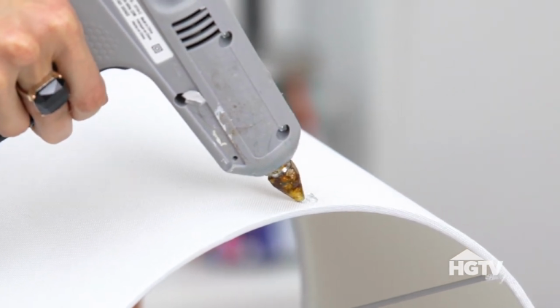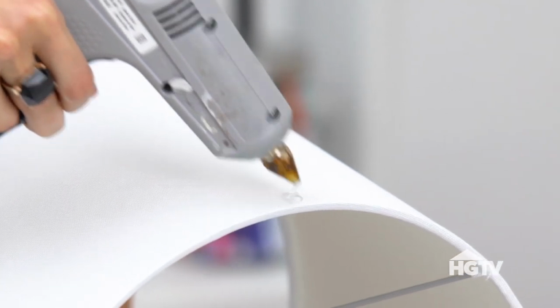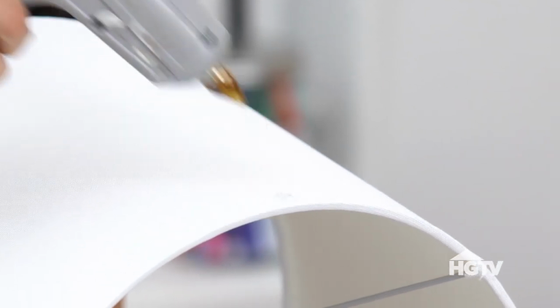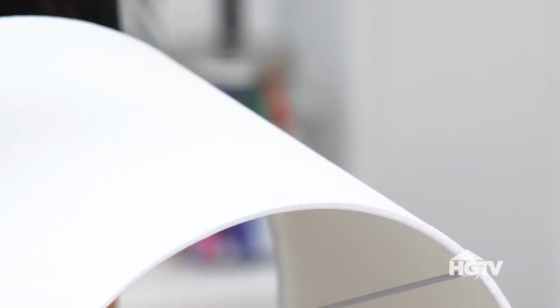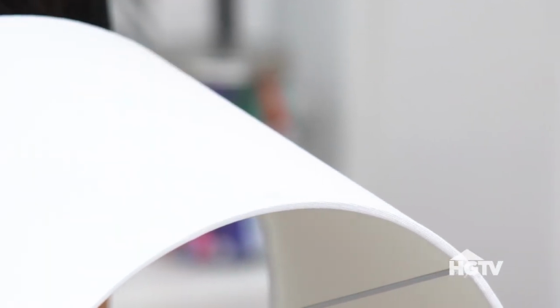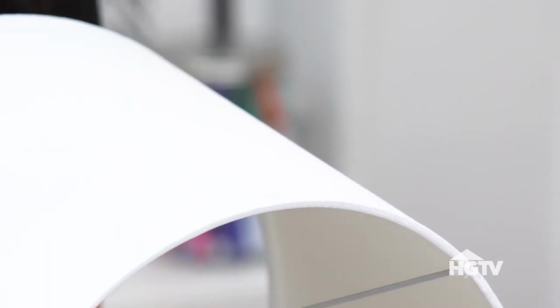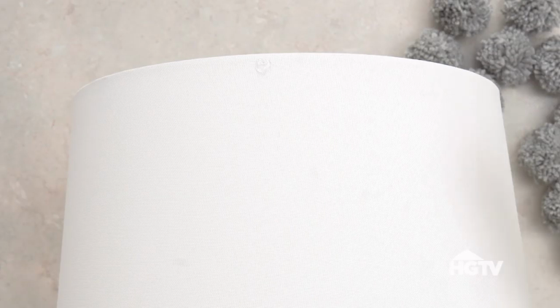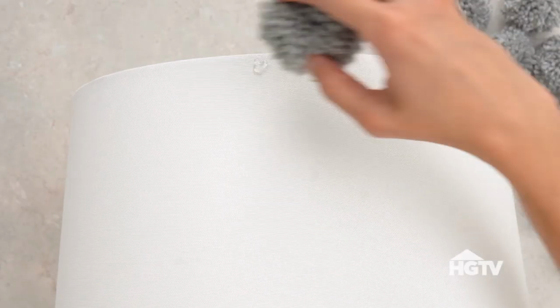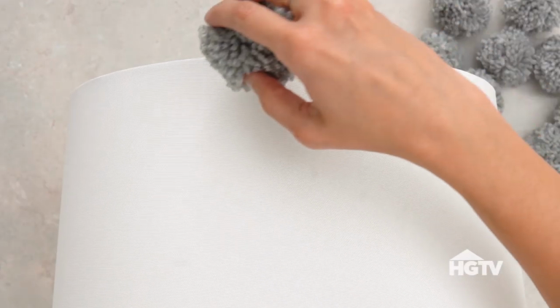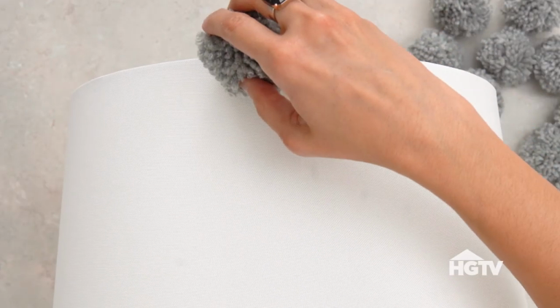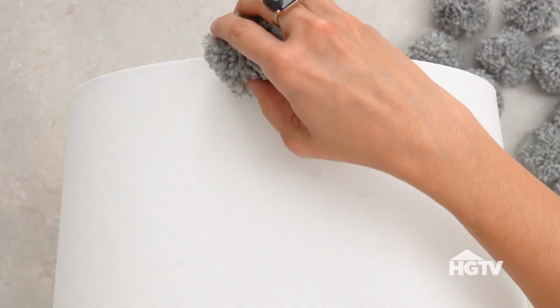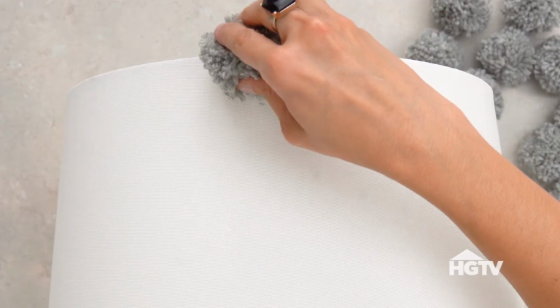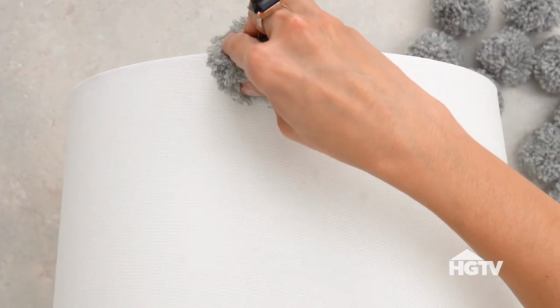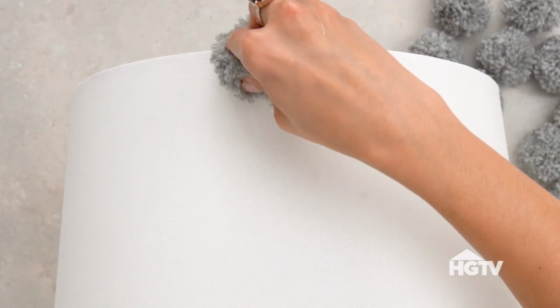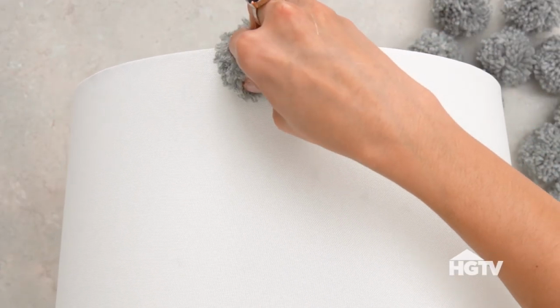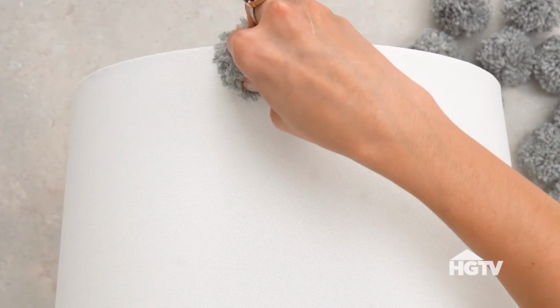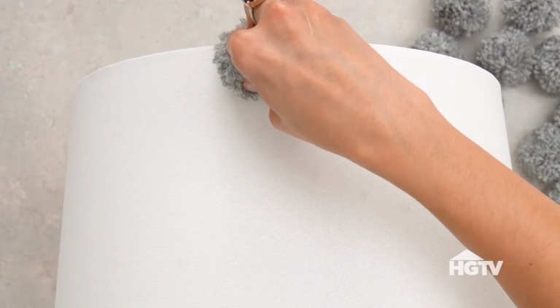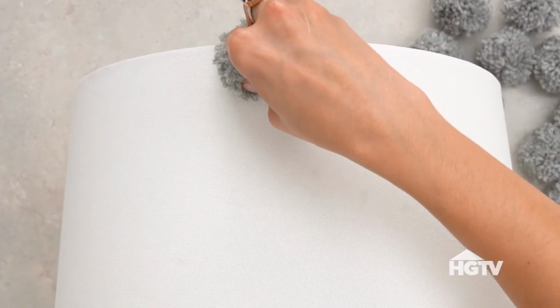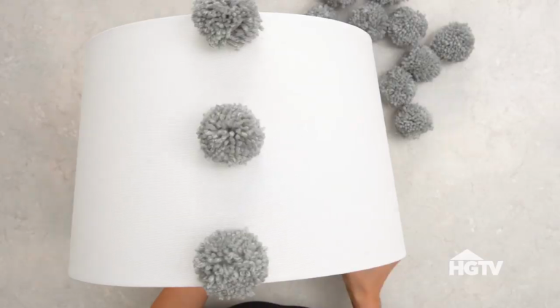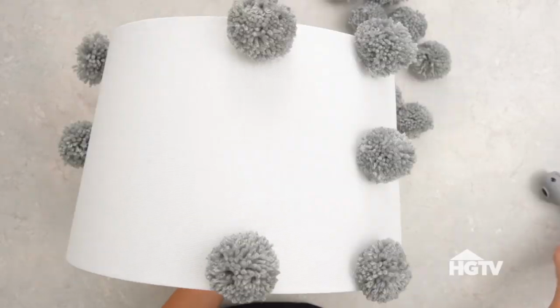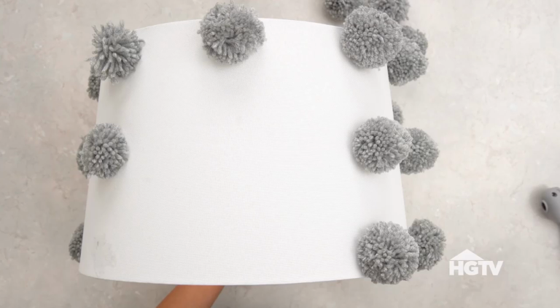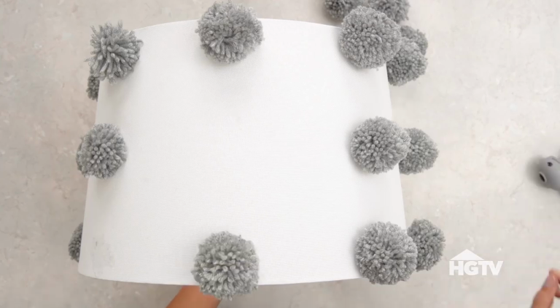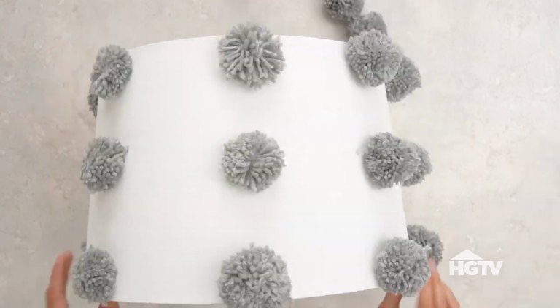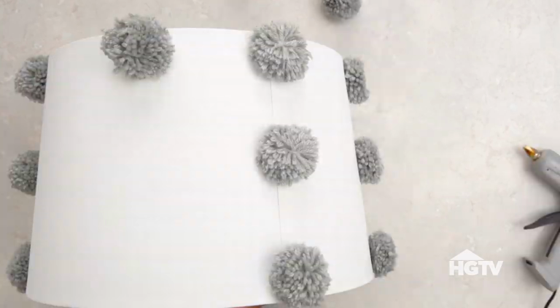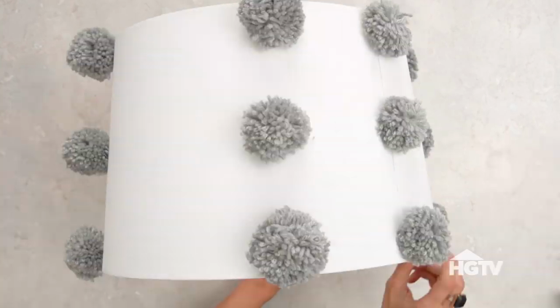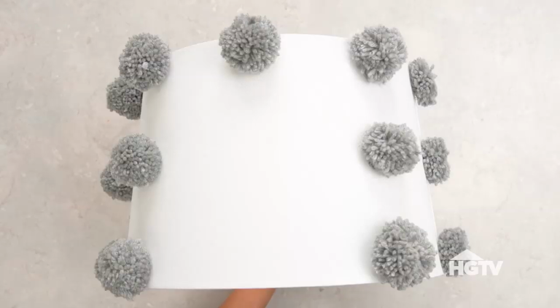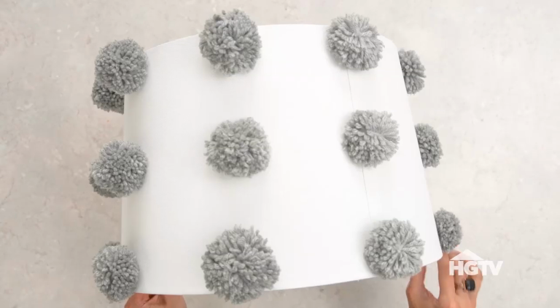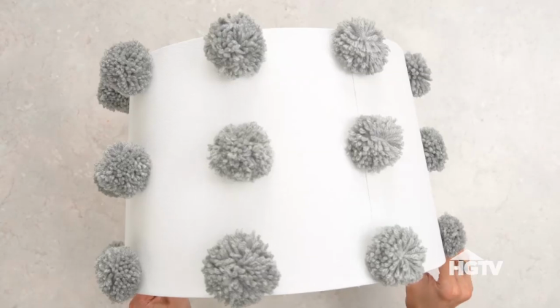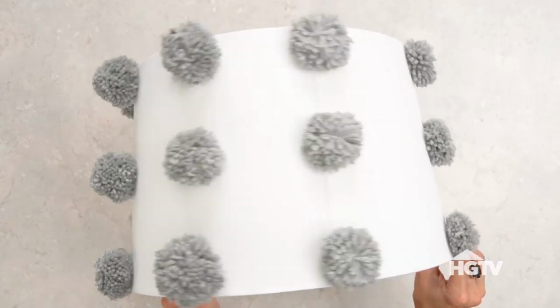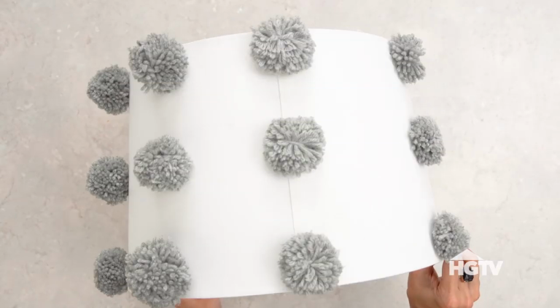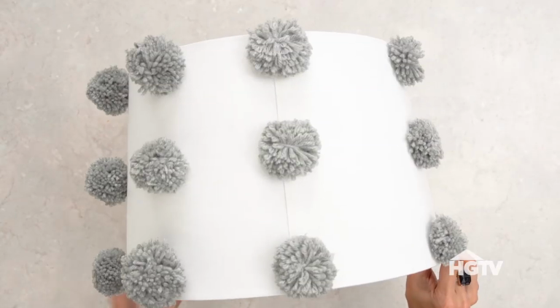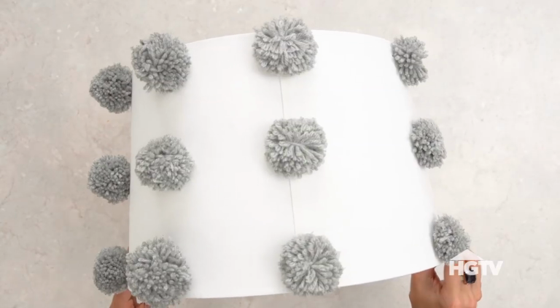Attach the pom-poms to the lampshade with glue. We spaced ours evenly, but you can attach yours in any pattern.